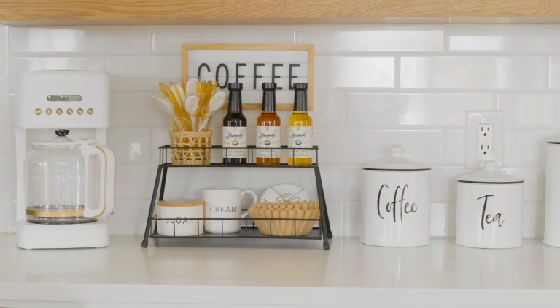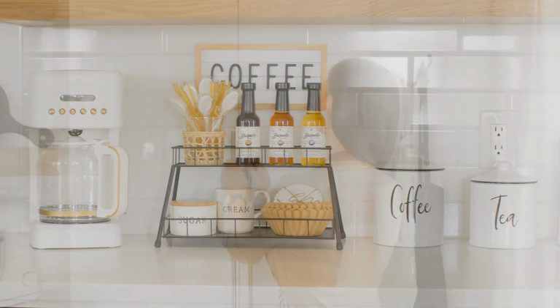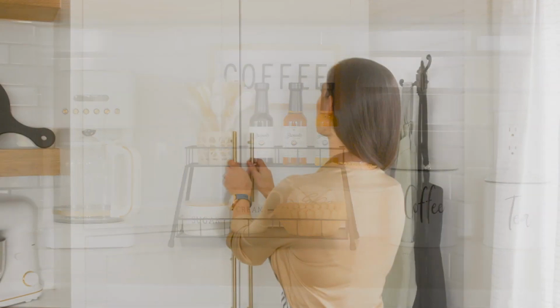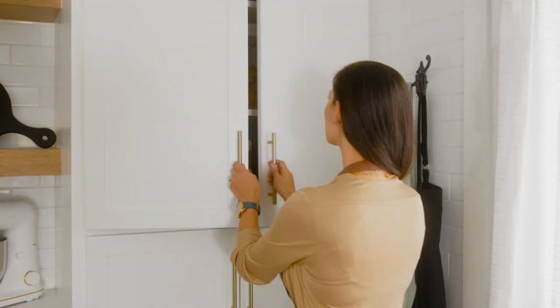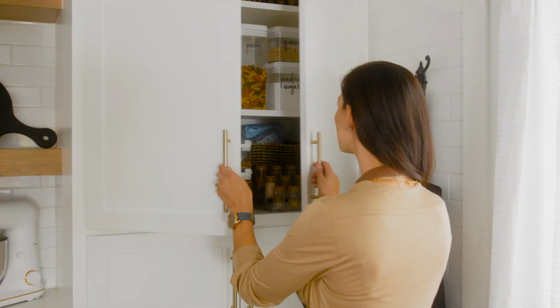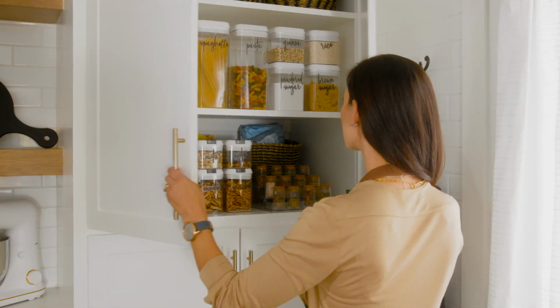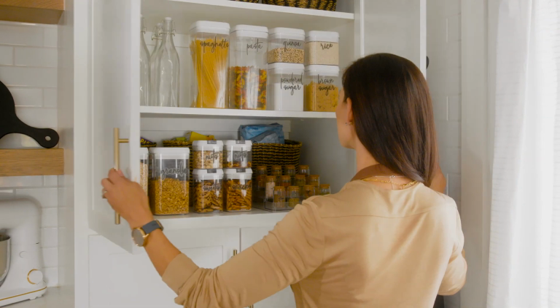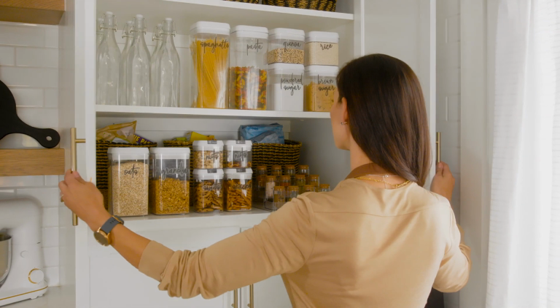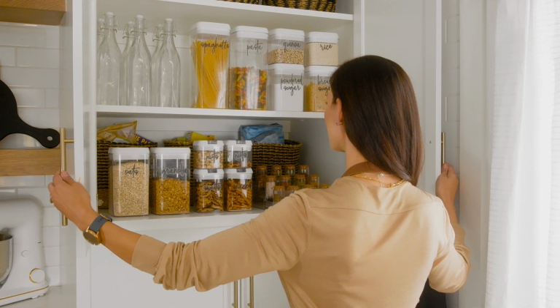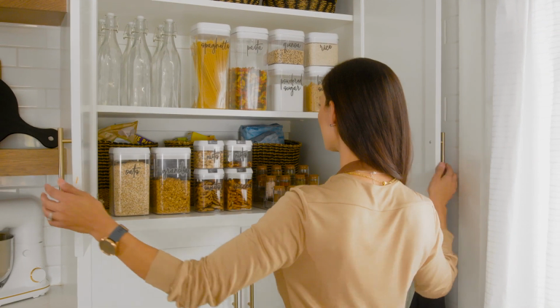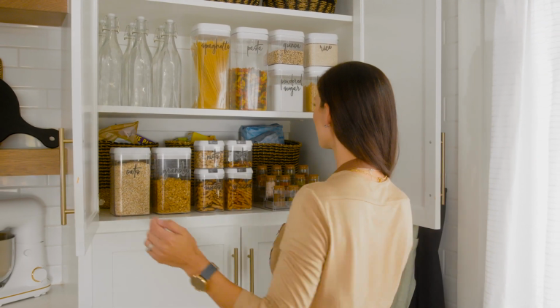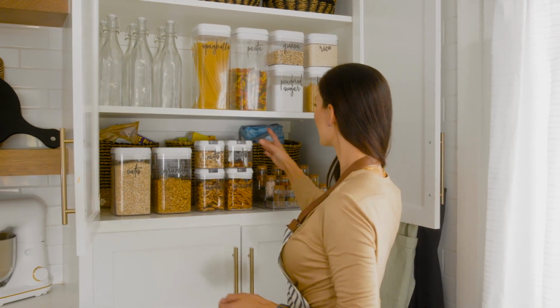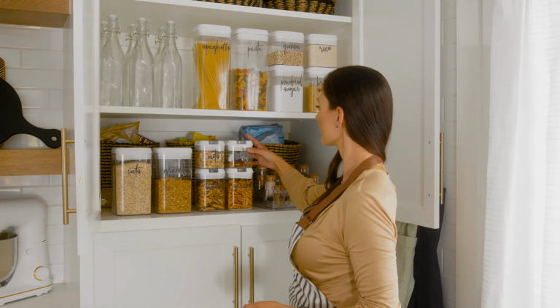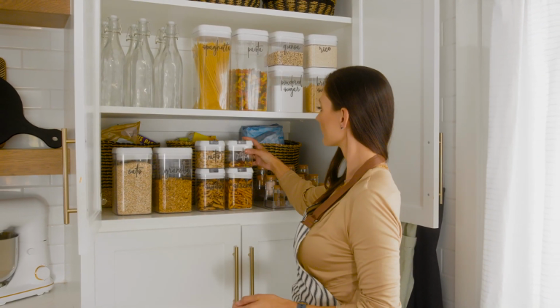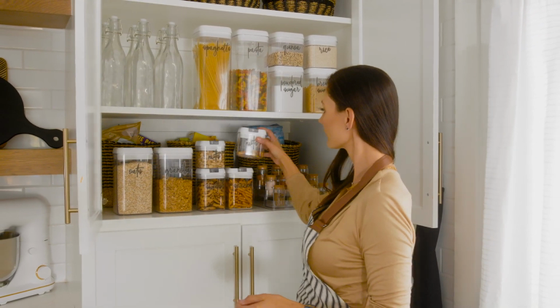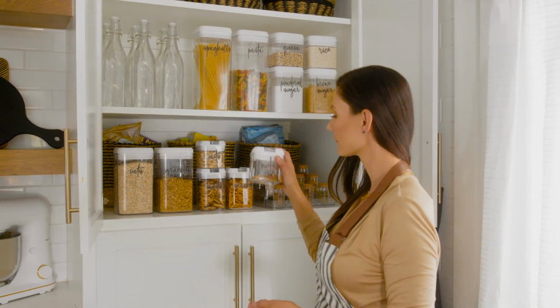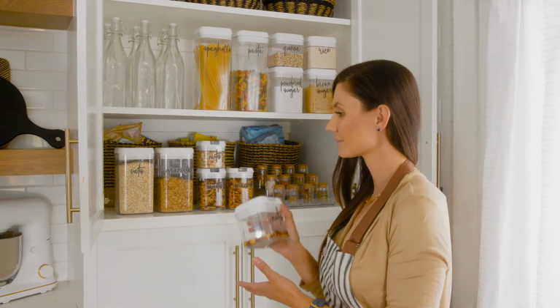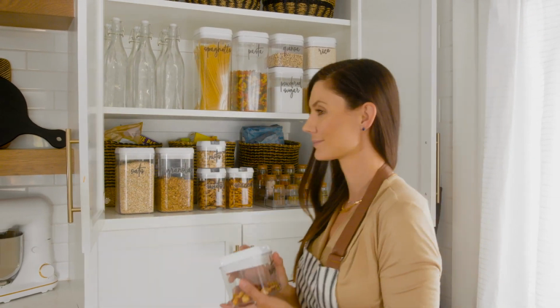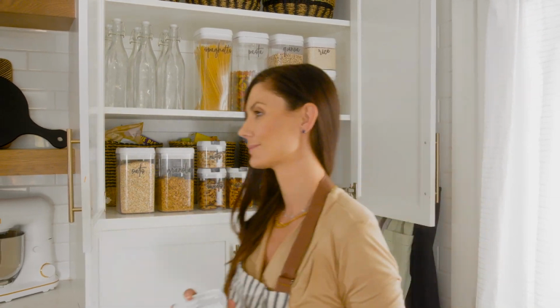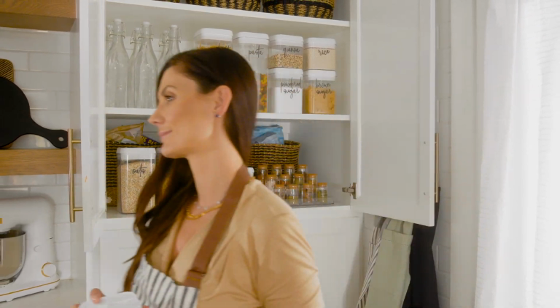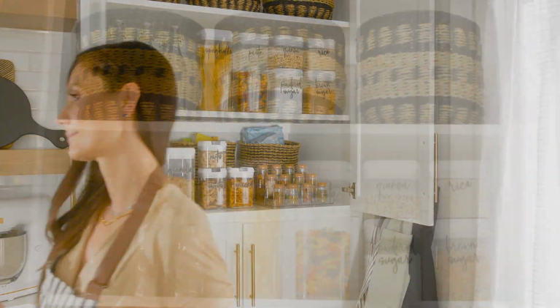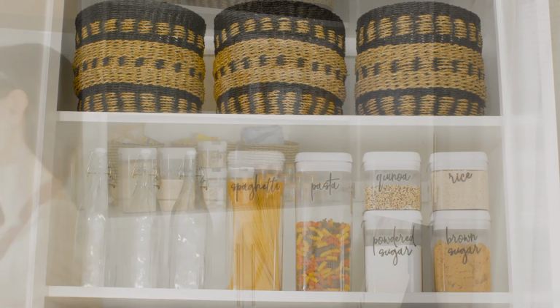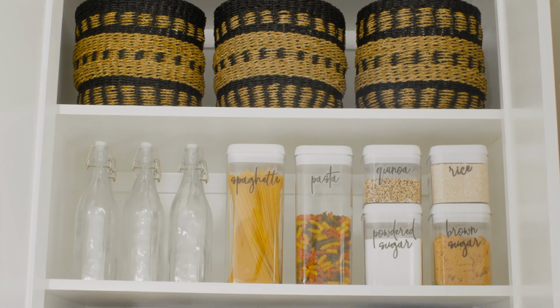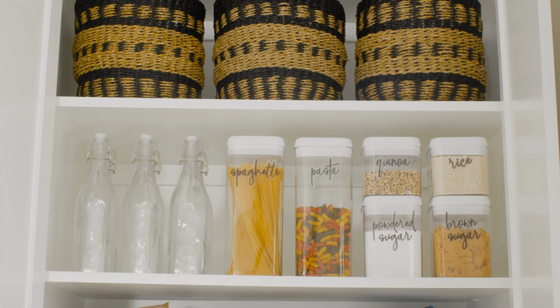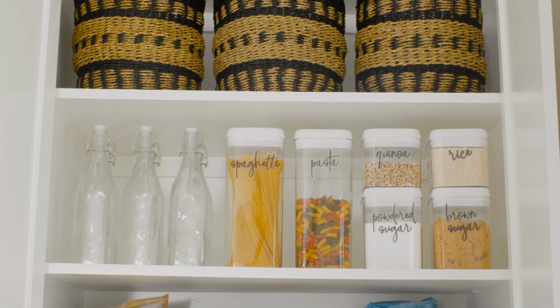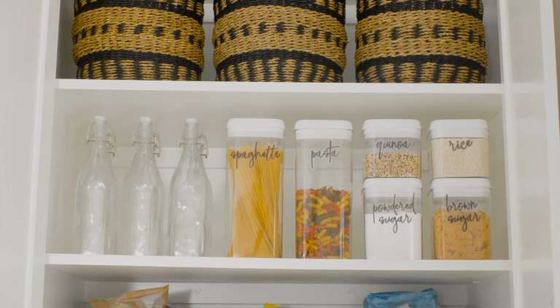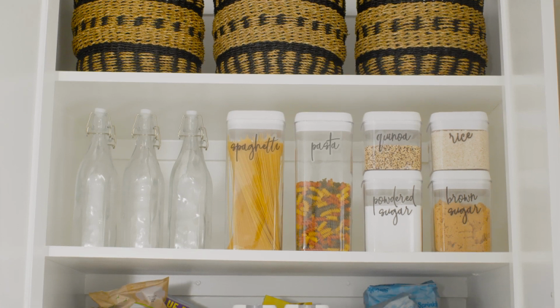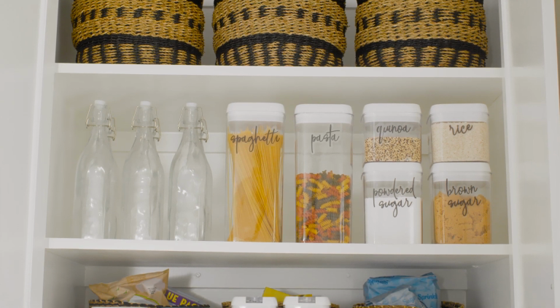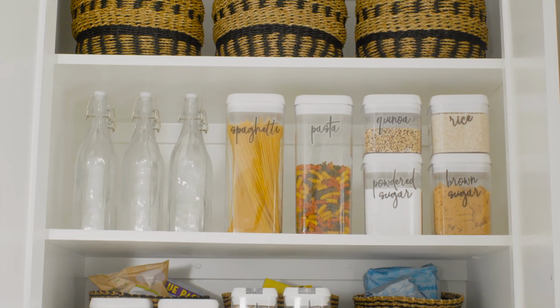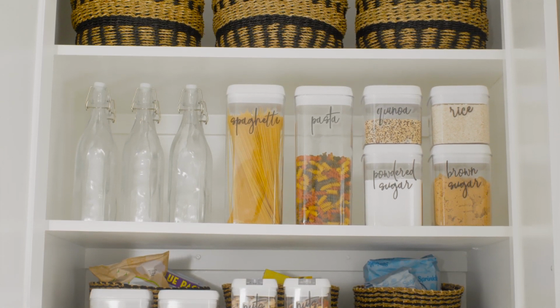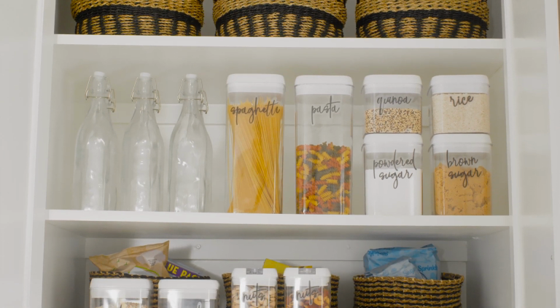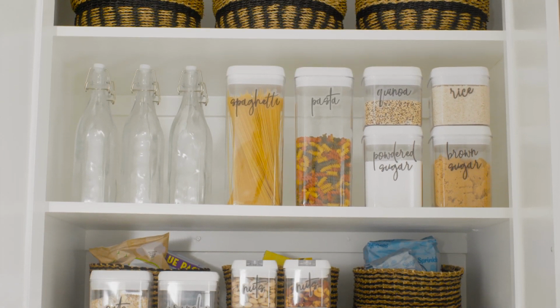And speaking of fresh and clean, spring is the perfect time to get organized with our array of stylish storage solutions.